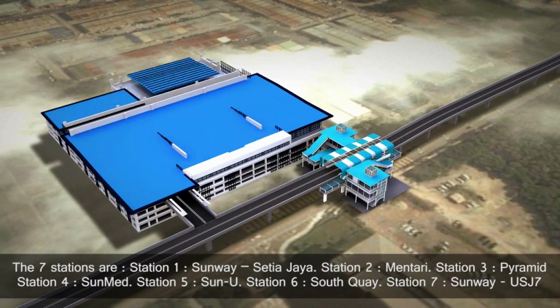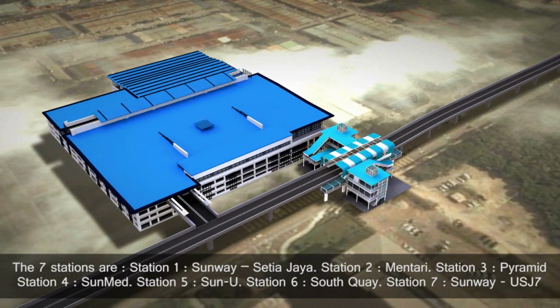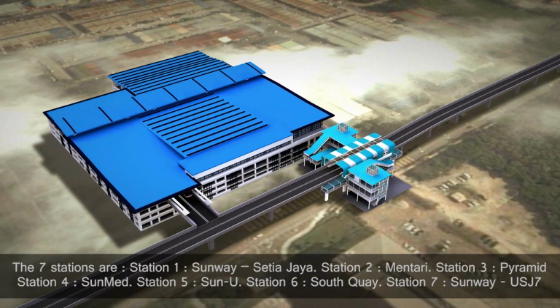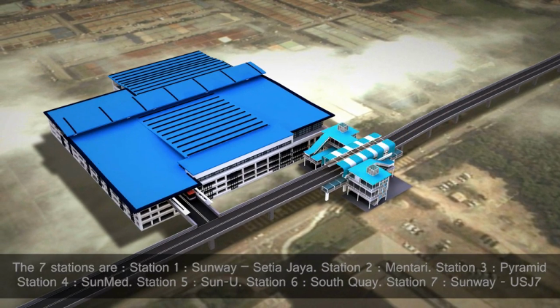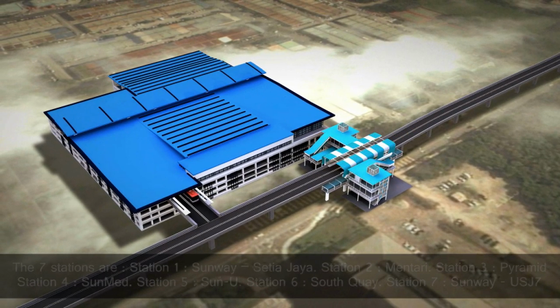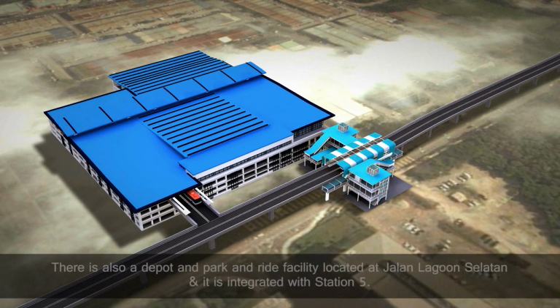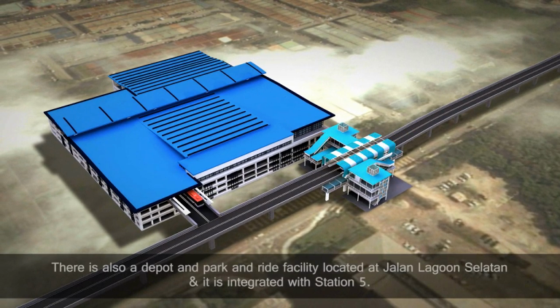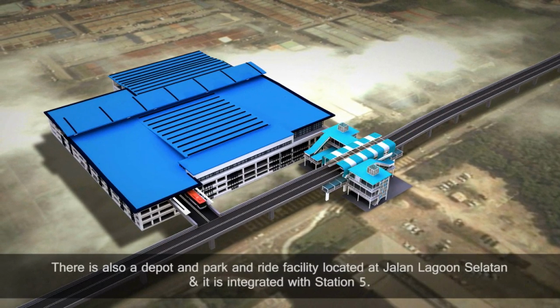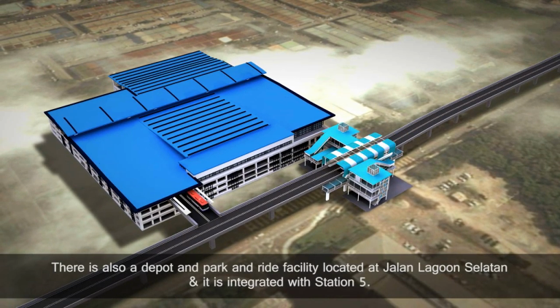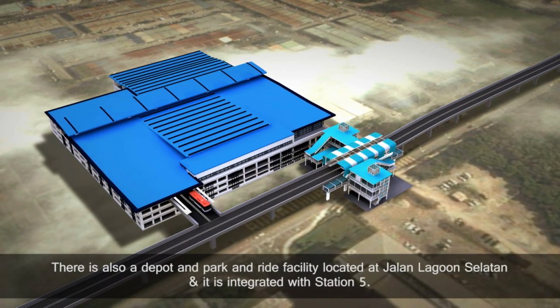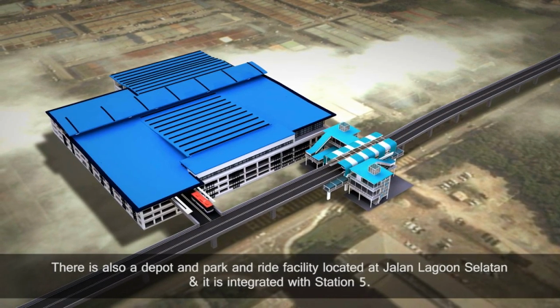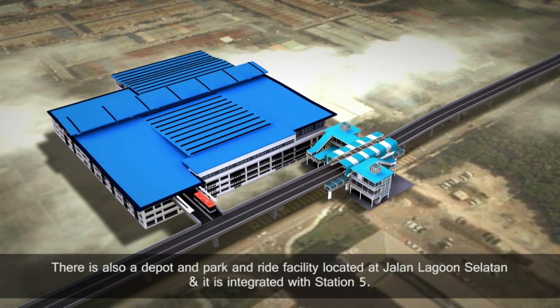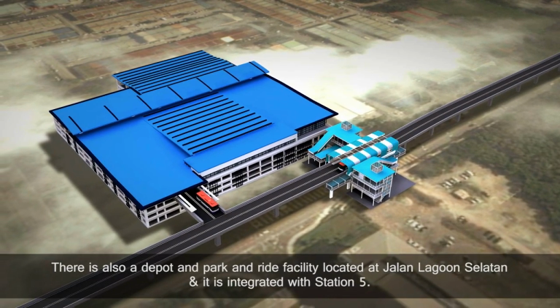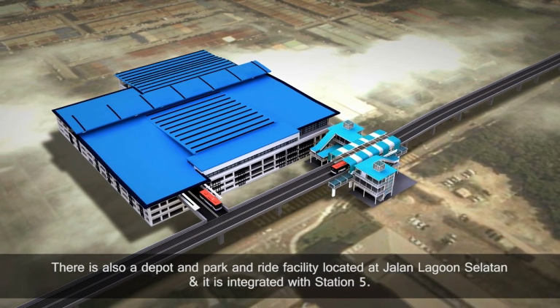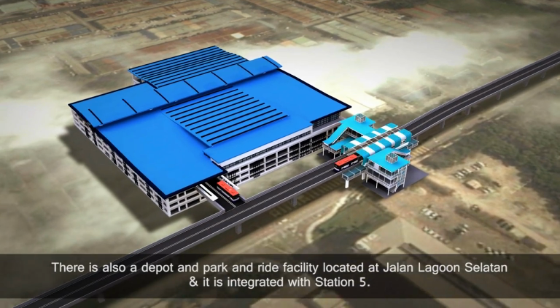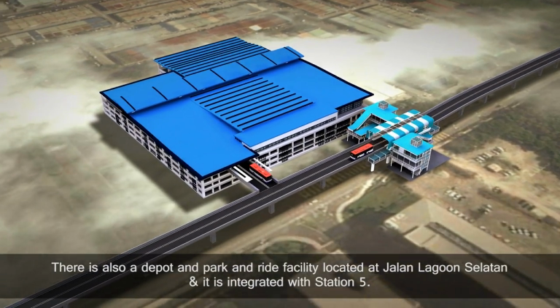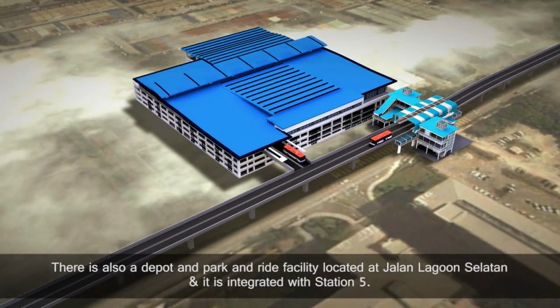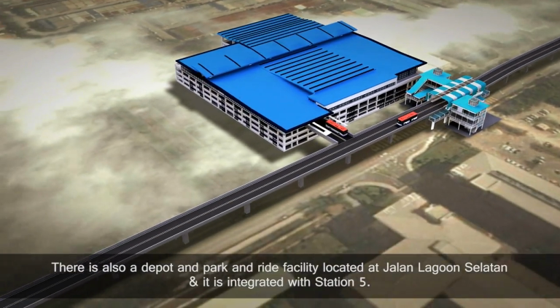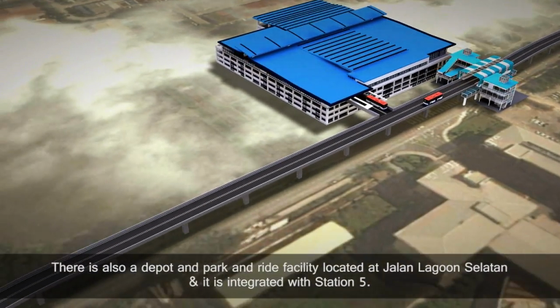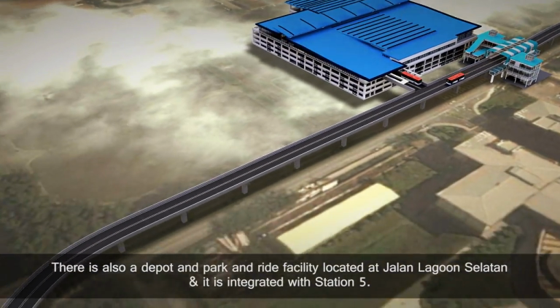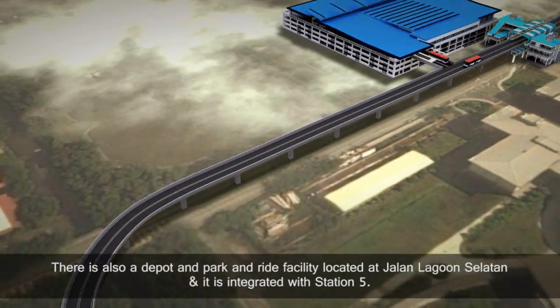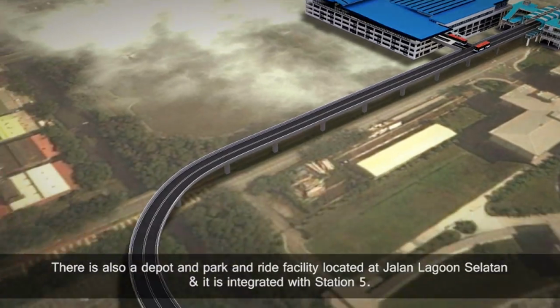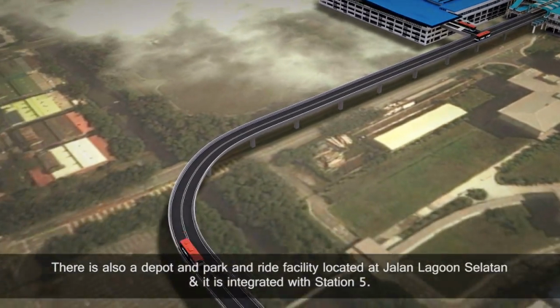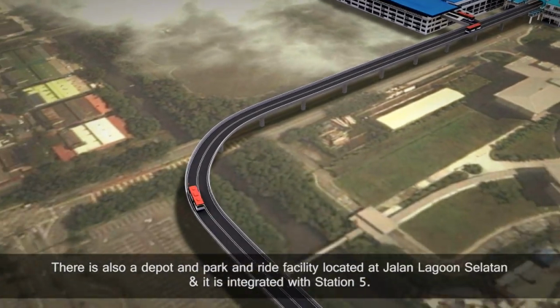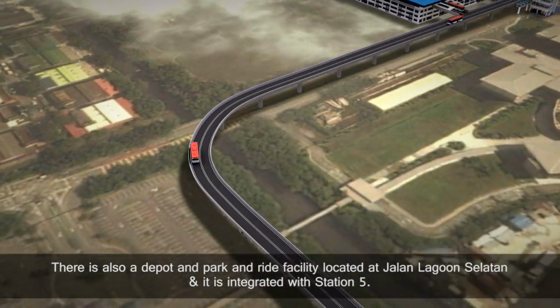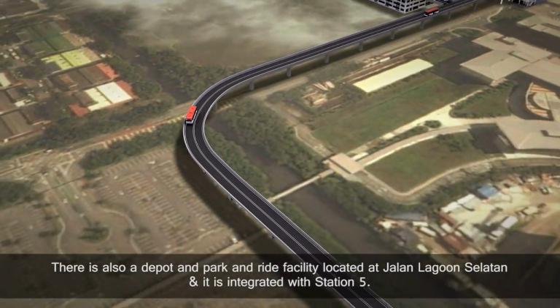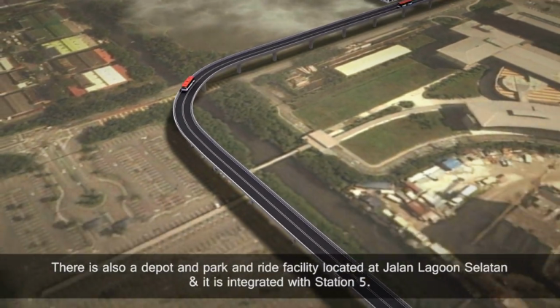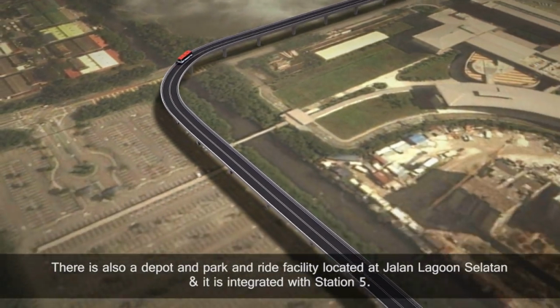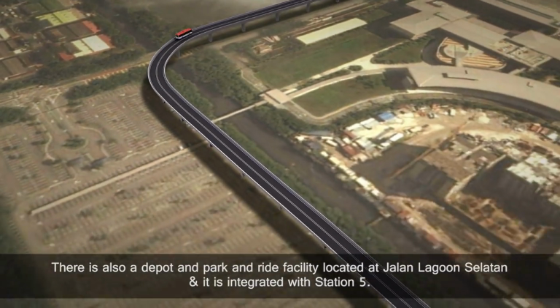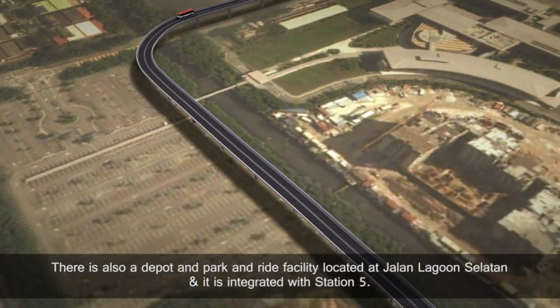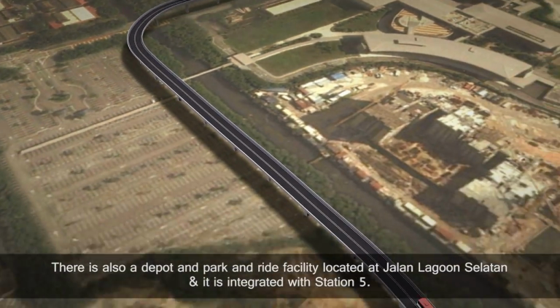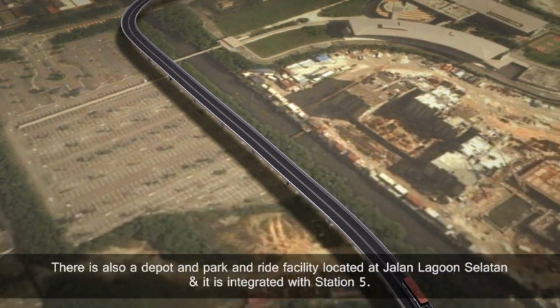There is also a depot and park-and-ride facility located at Jalan Lagoon Selatan, and it is integrated with Station 5.